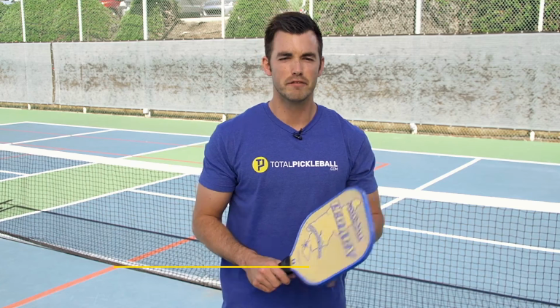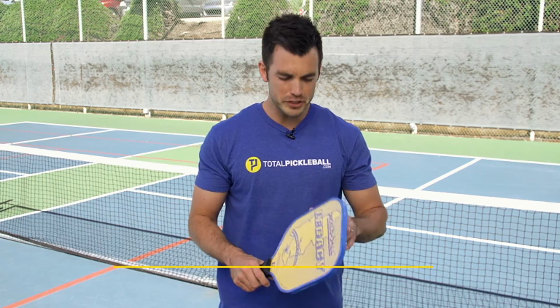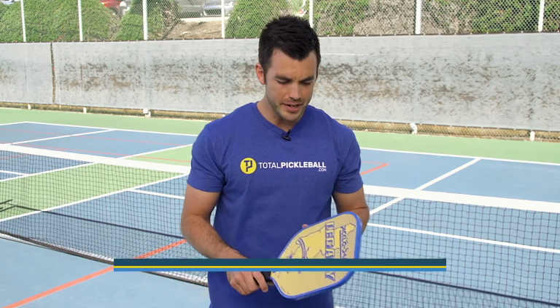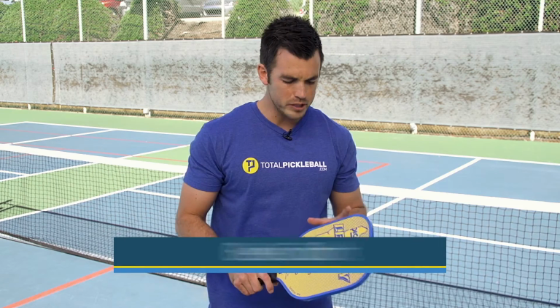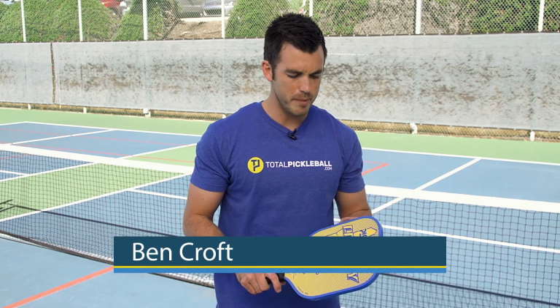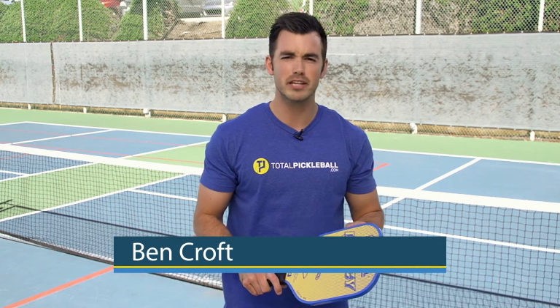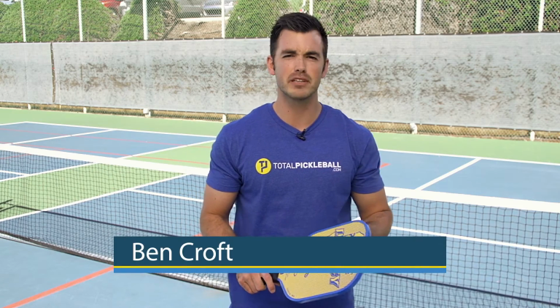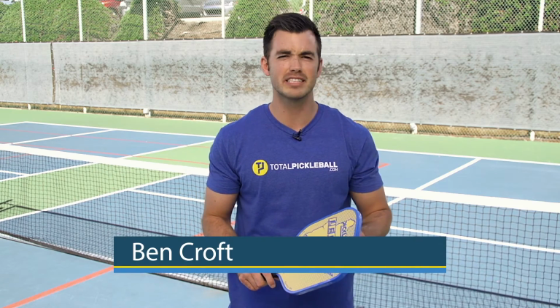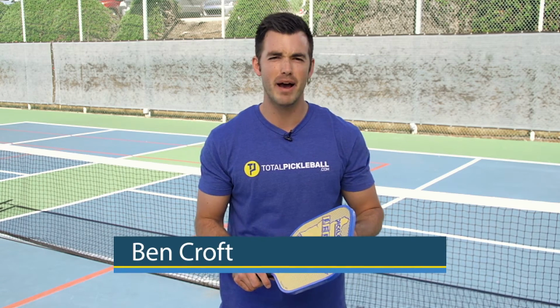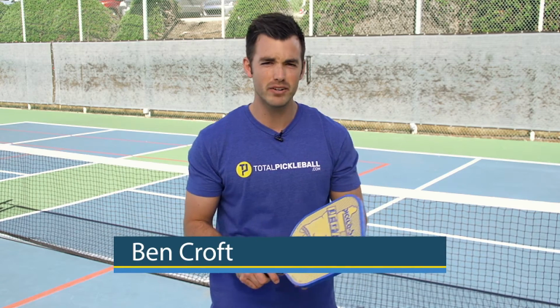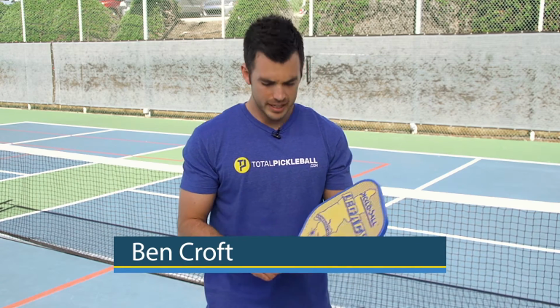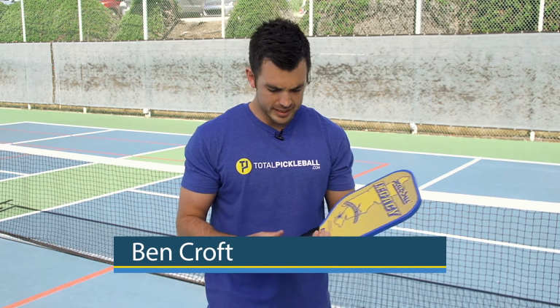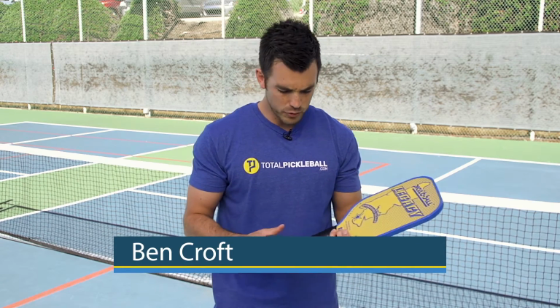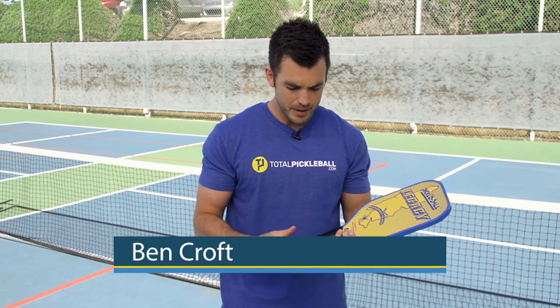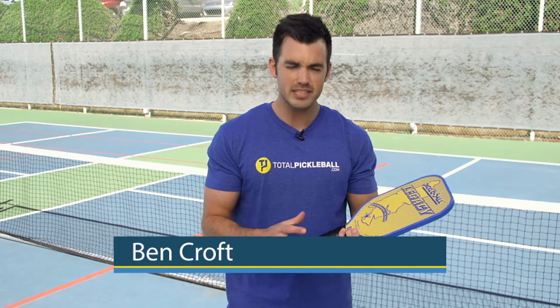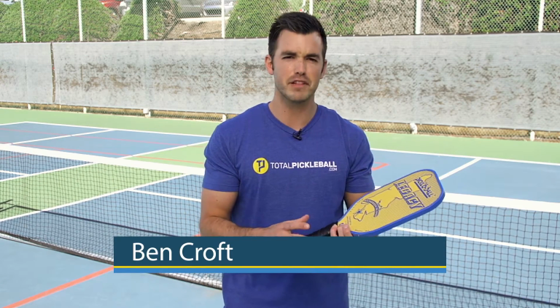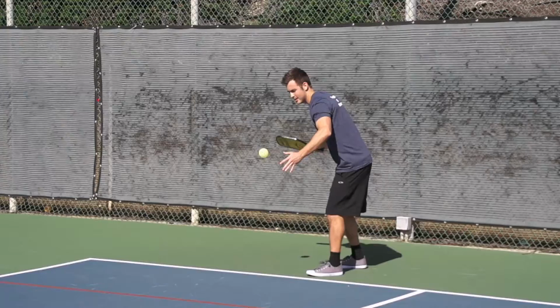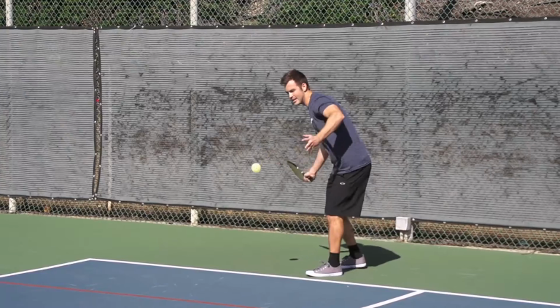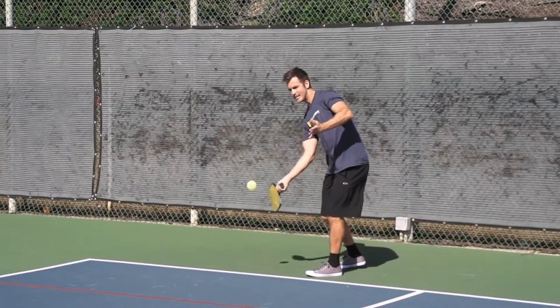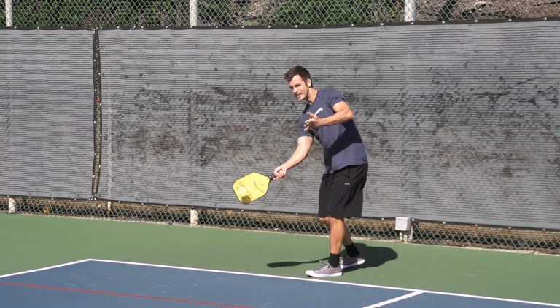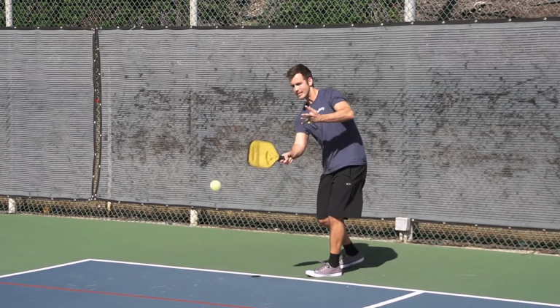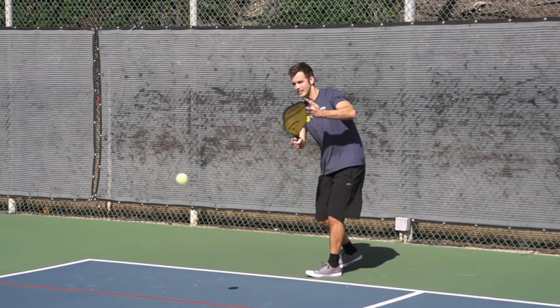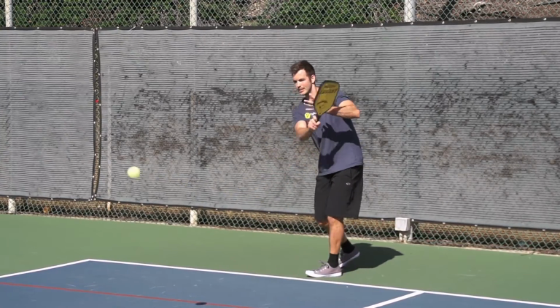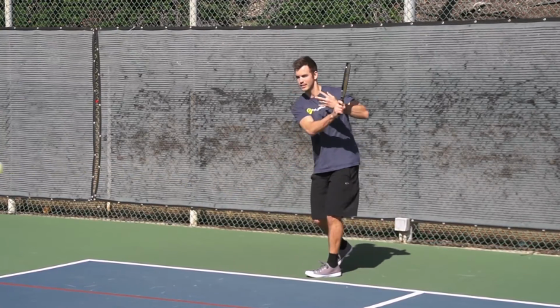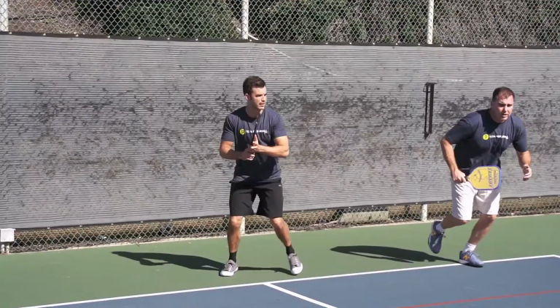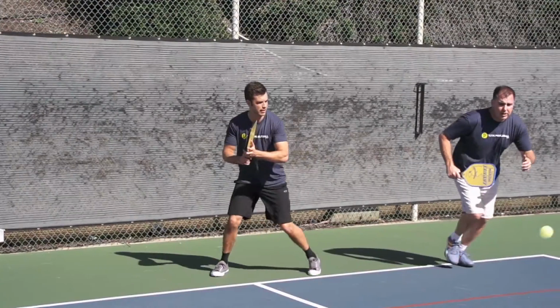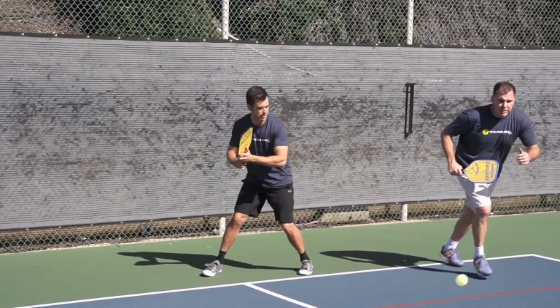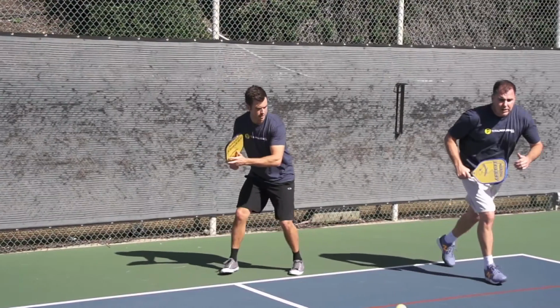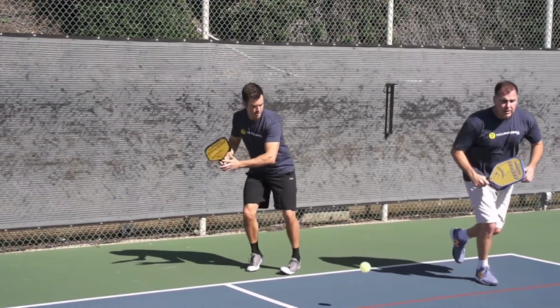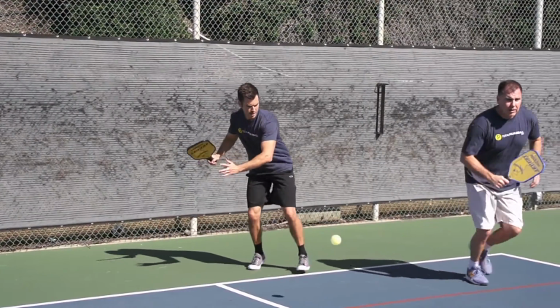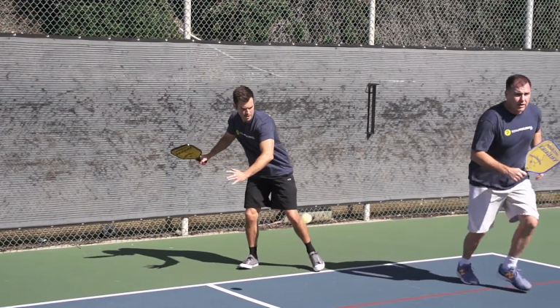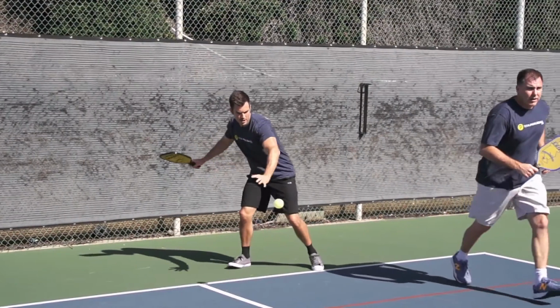The first thing I noticed when I picked up the Legacy Paddle is that the grip kind of has a flared edge, and it took a little bit of getting used to. It wasn't super natural in my hand.